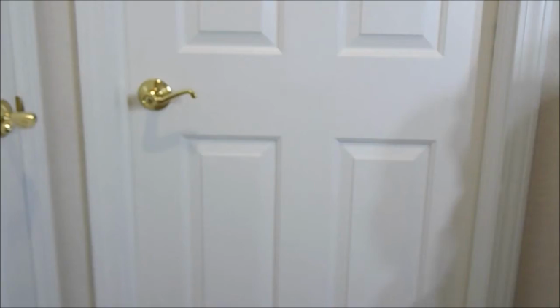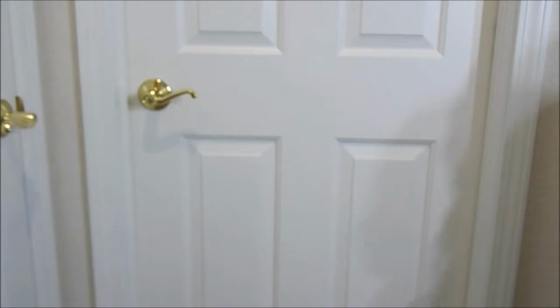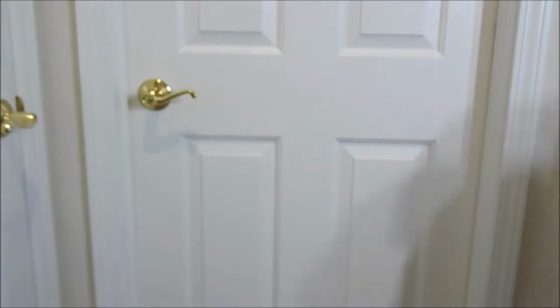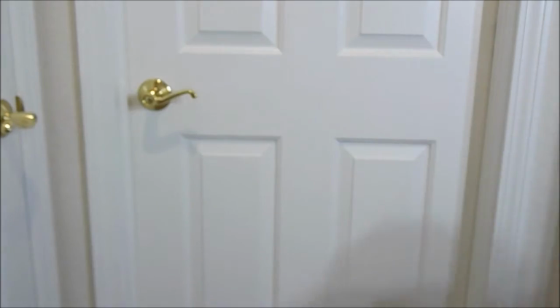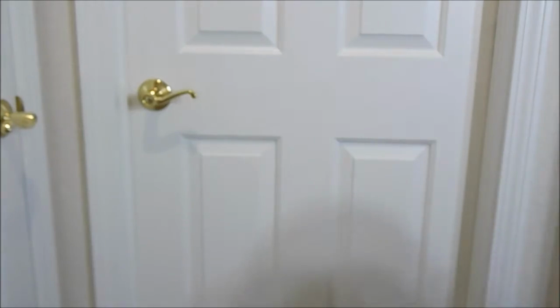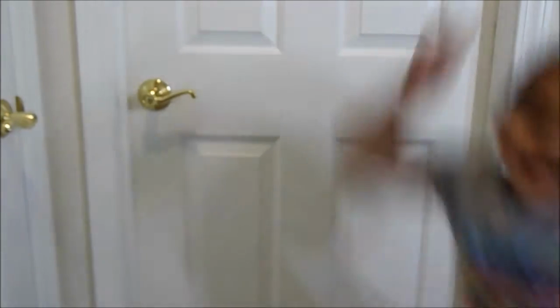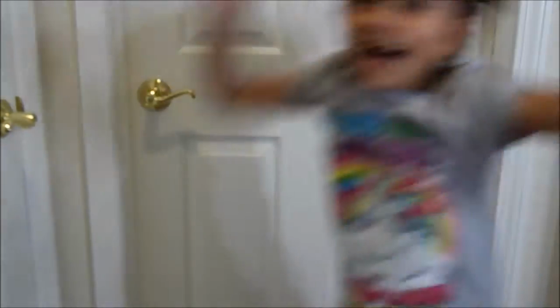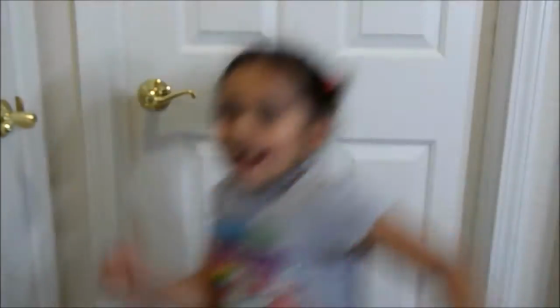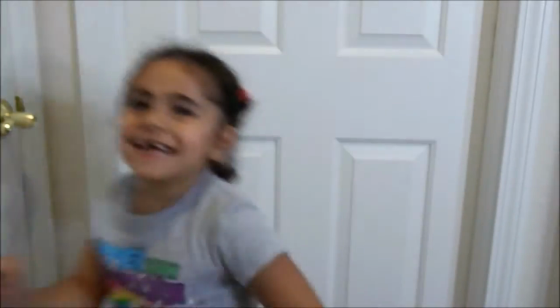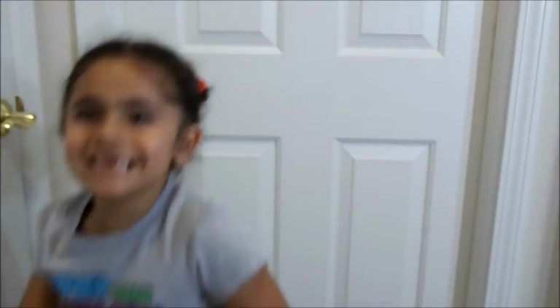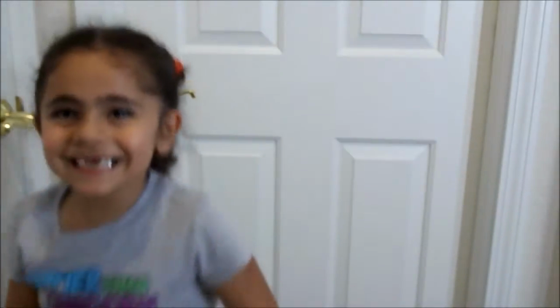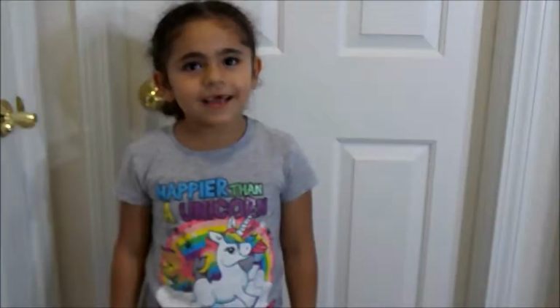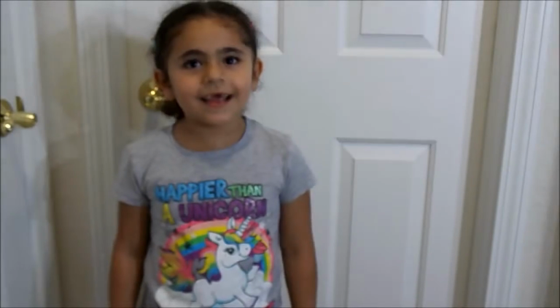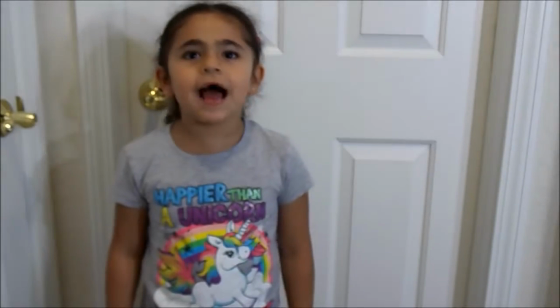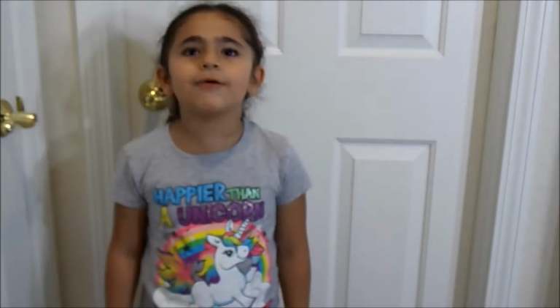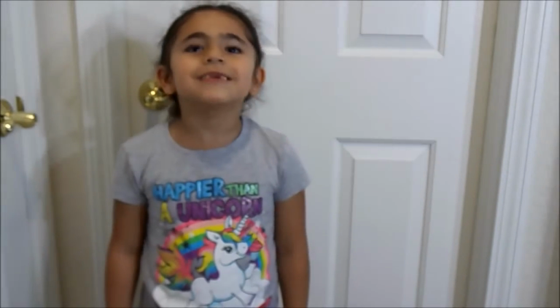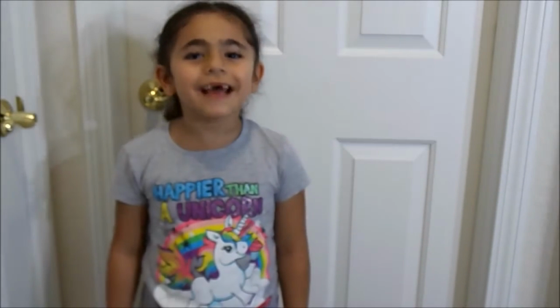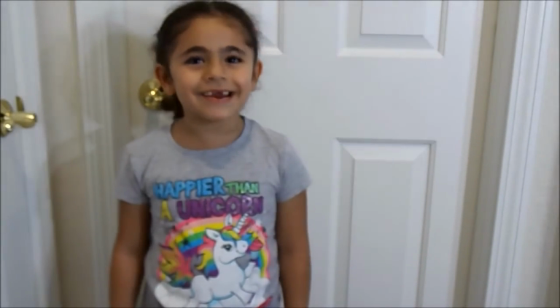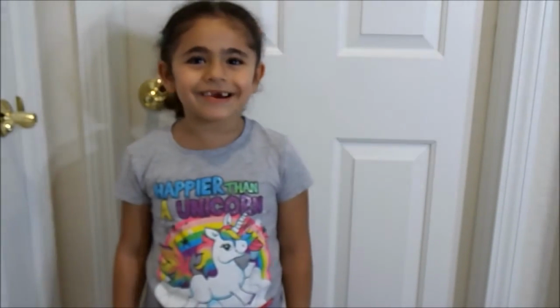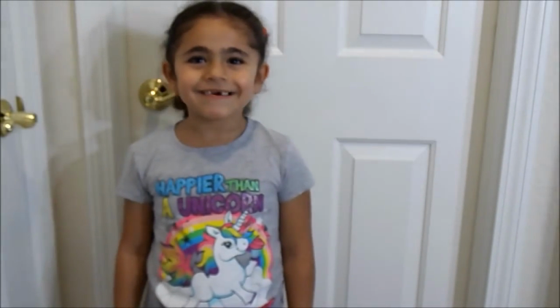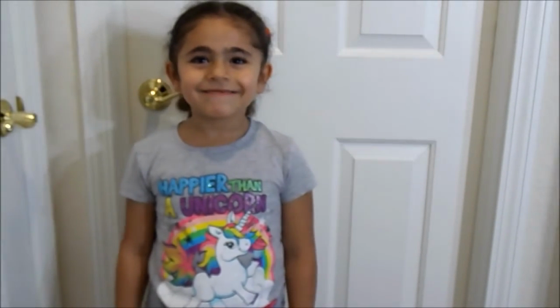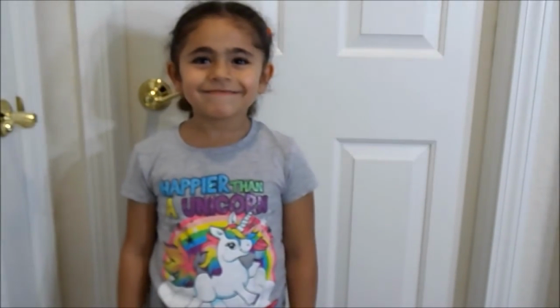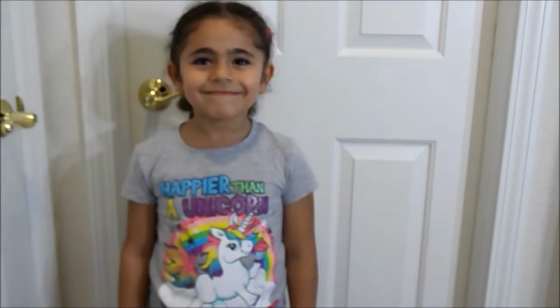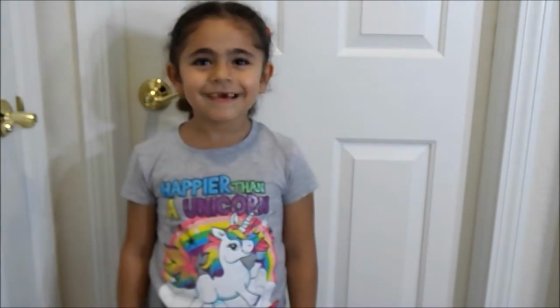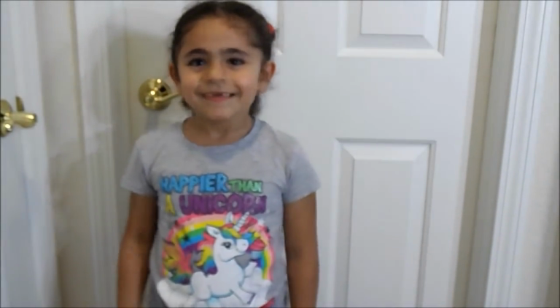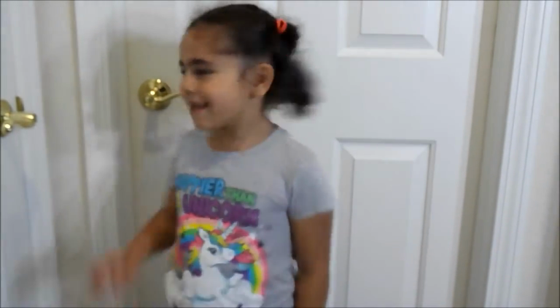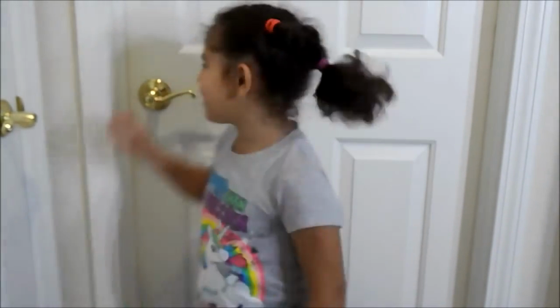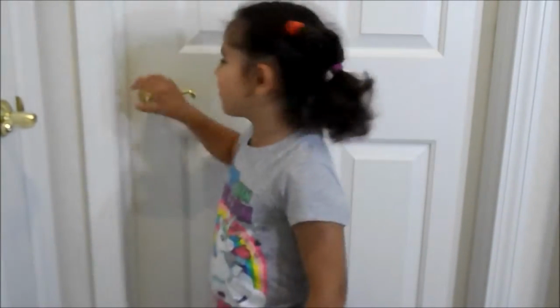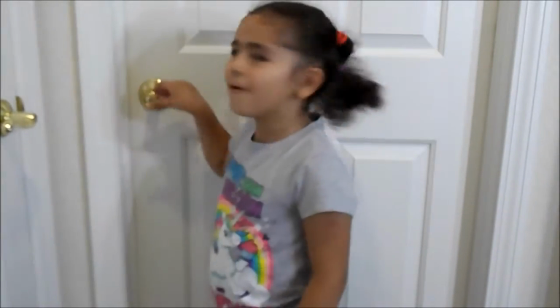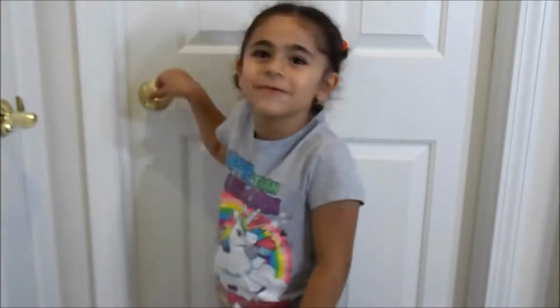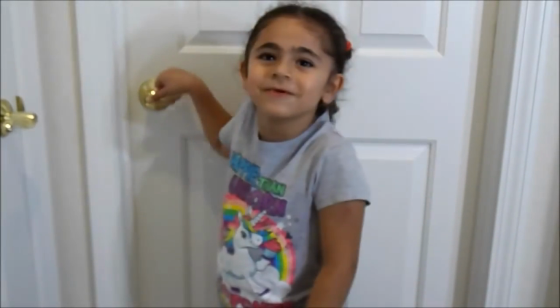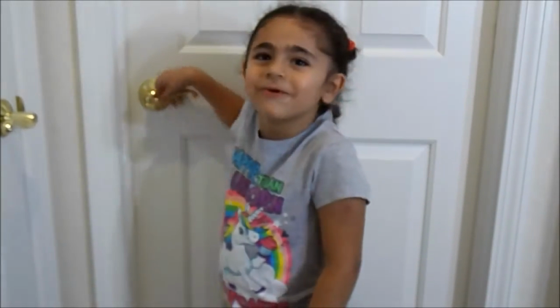Welcome back guys. Eight hours later. Now let's open the door.